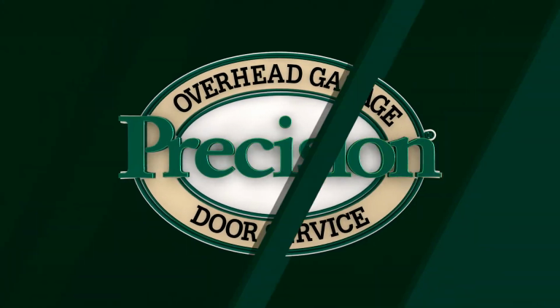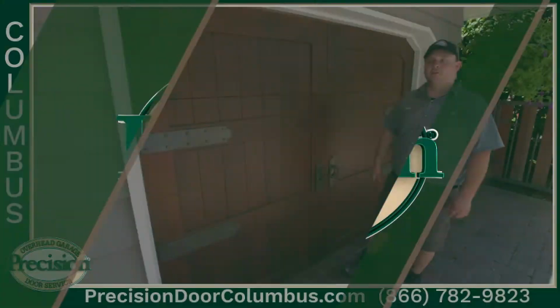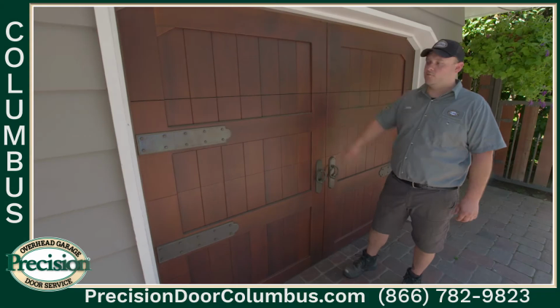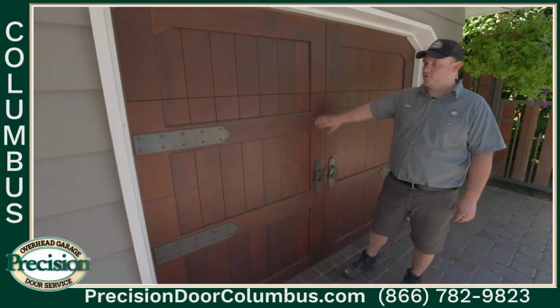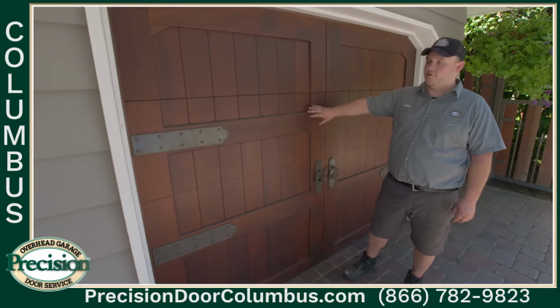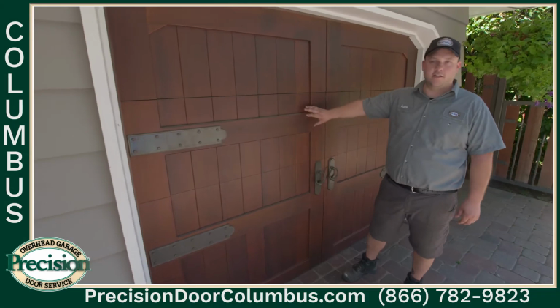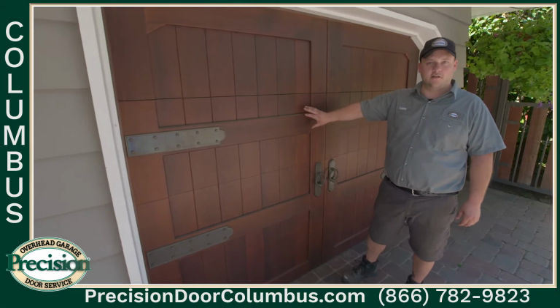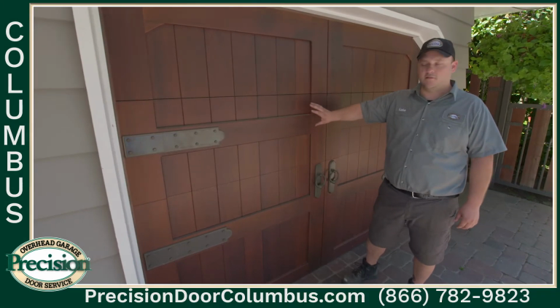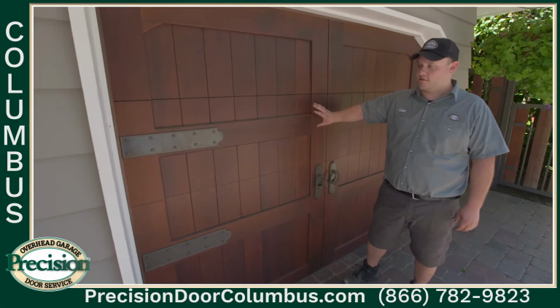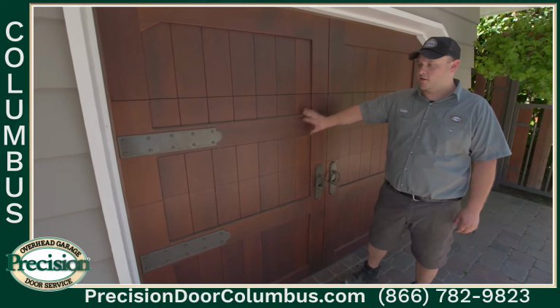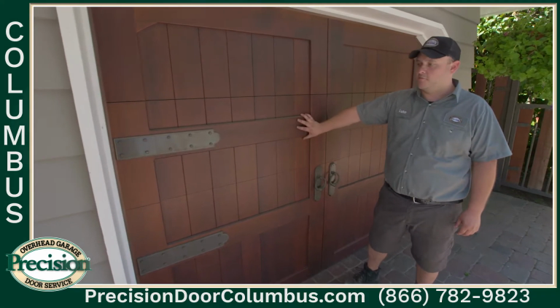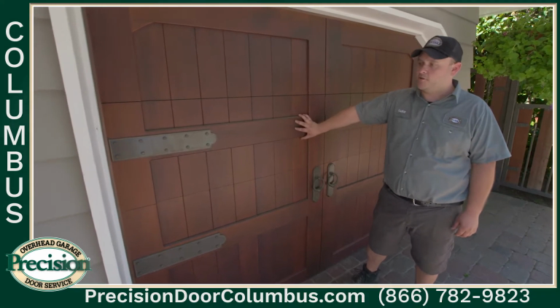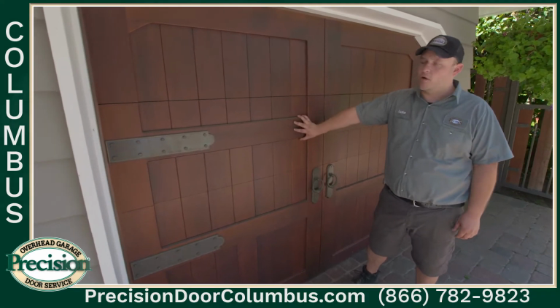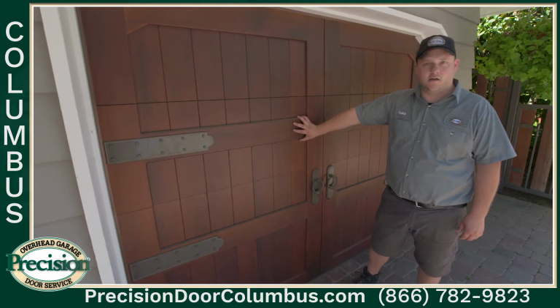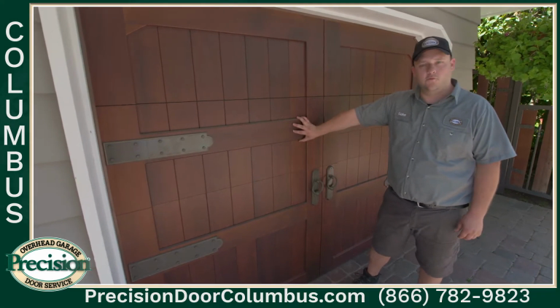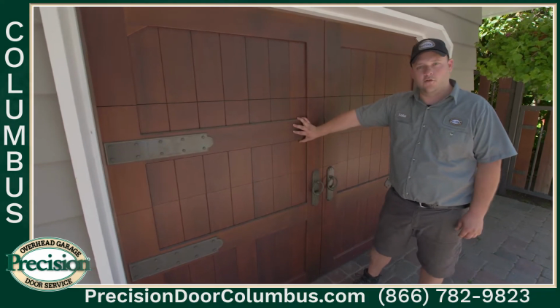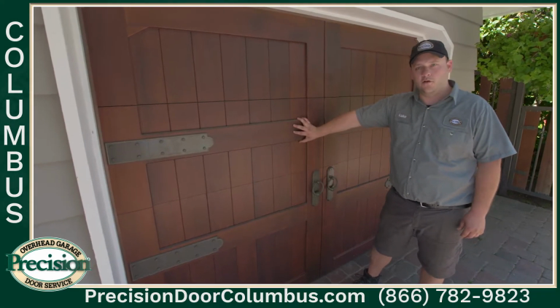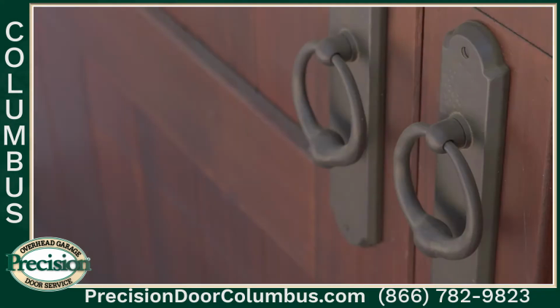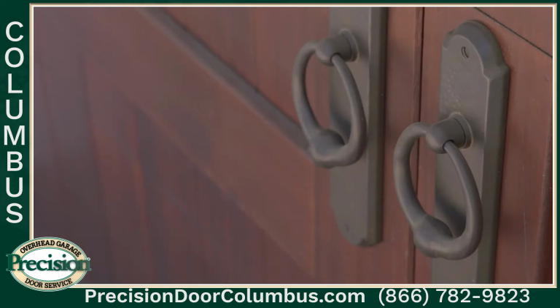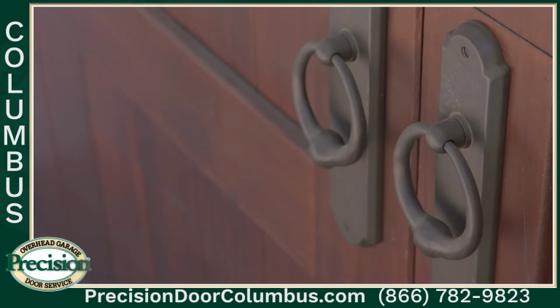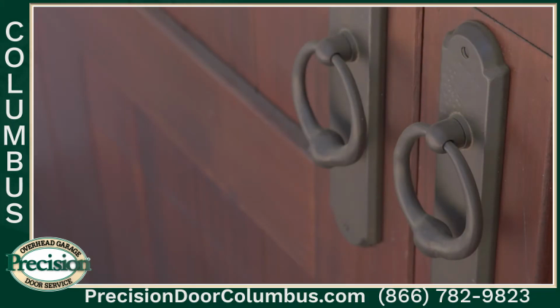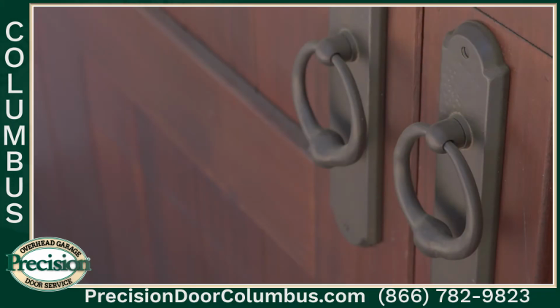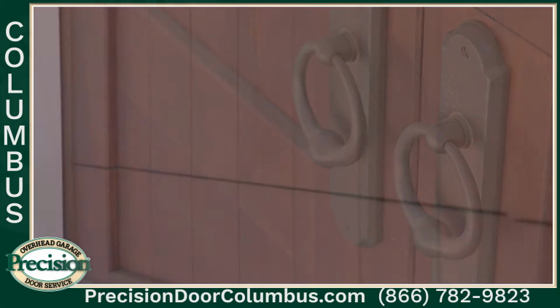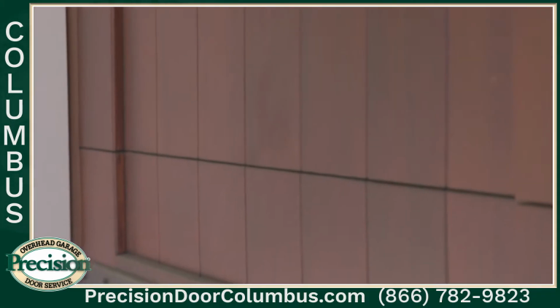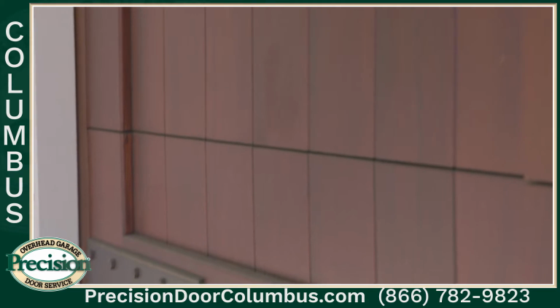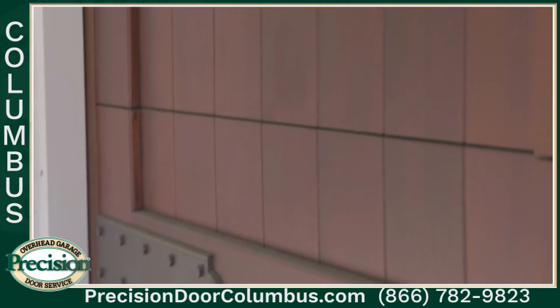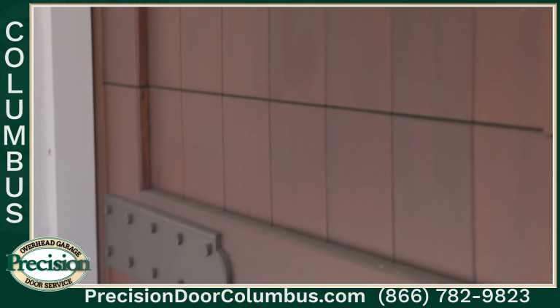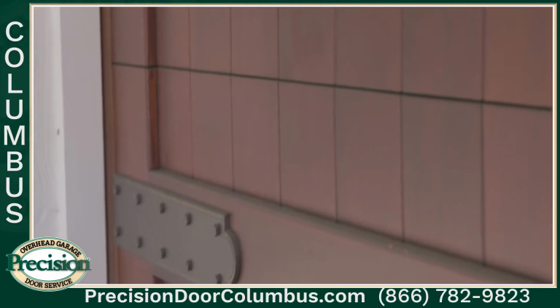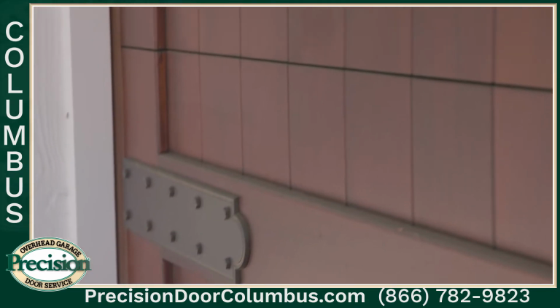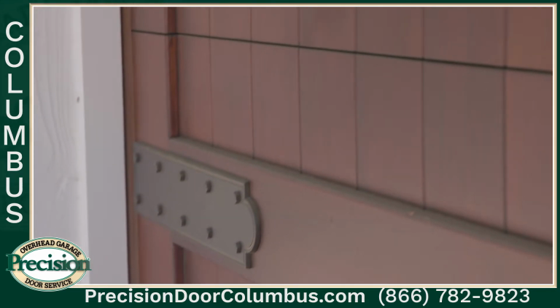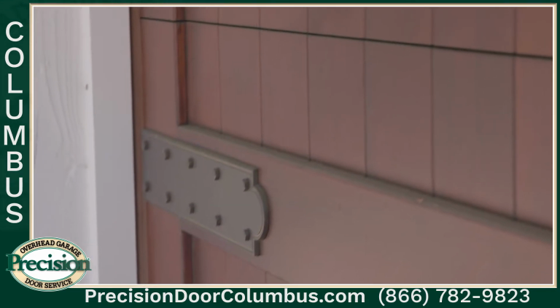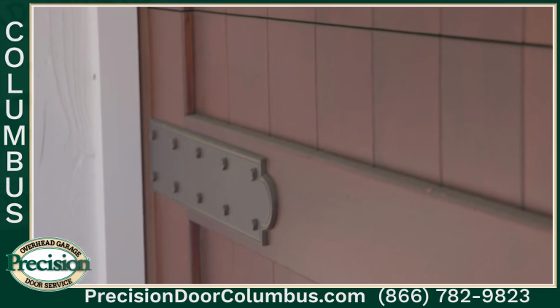Here's one of our unique installs. It's a custom-built Mahogany wood door with unique handles and straps as well, but what's really unique is on the inside.